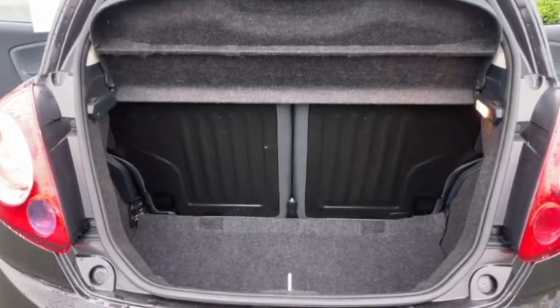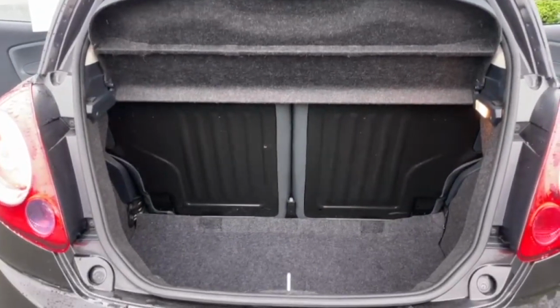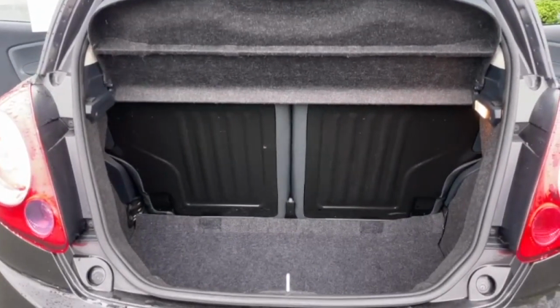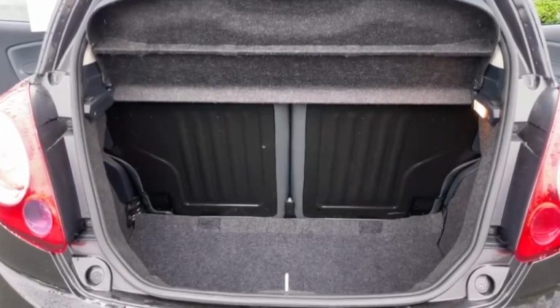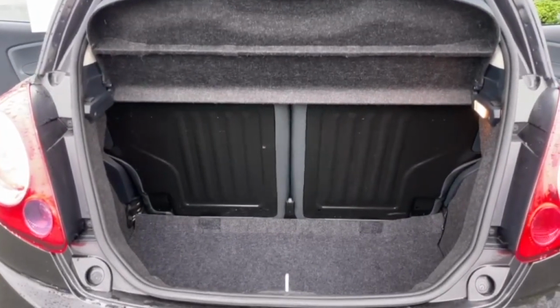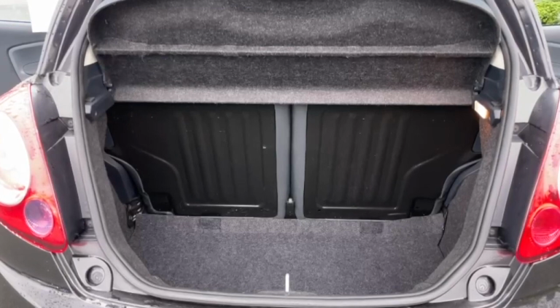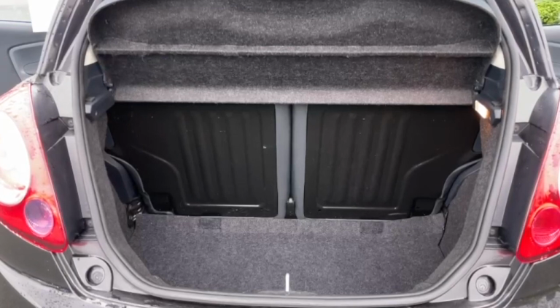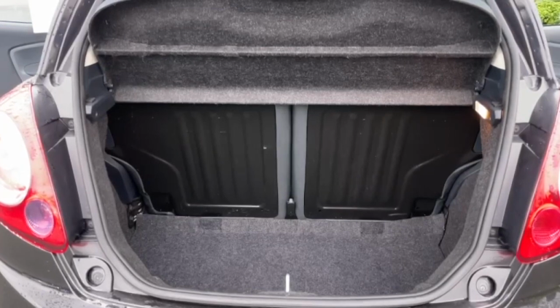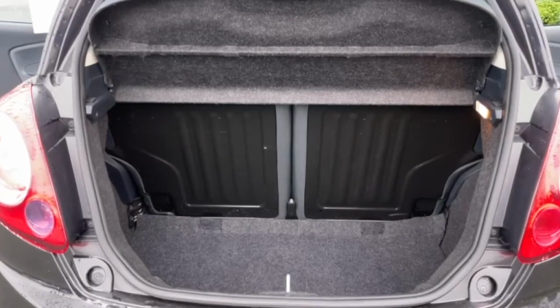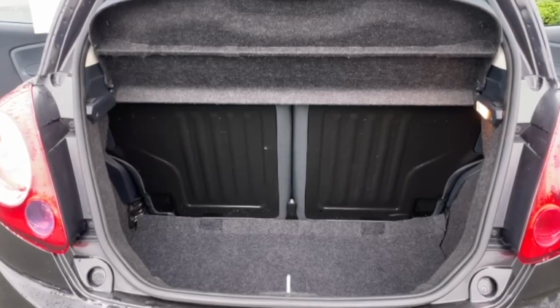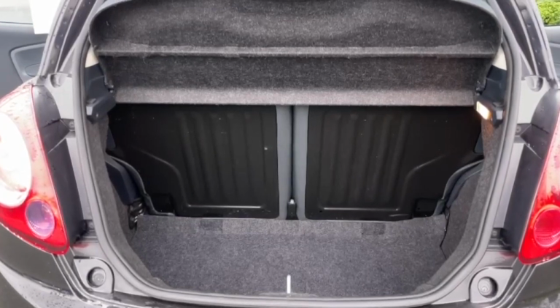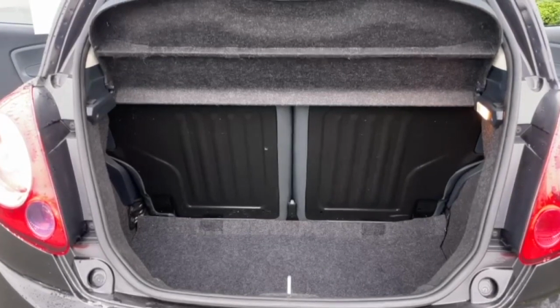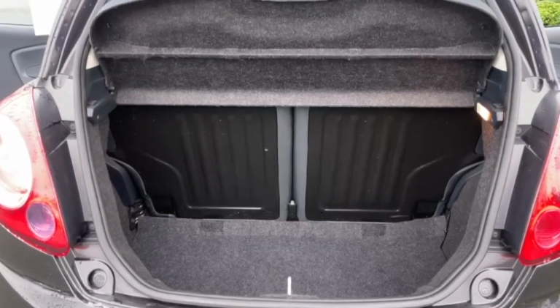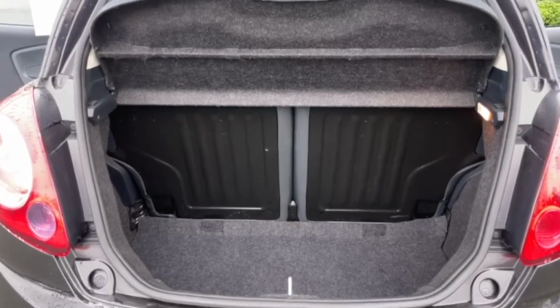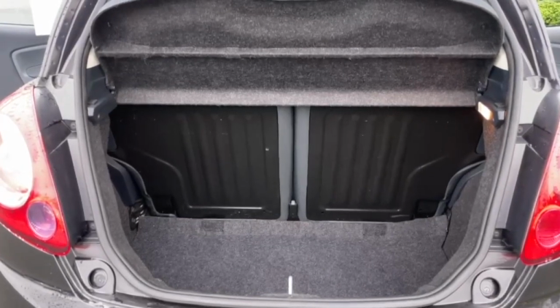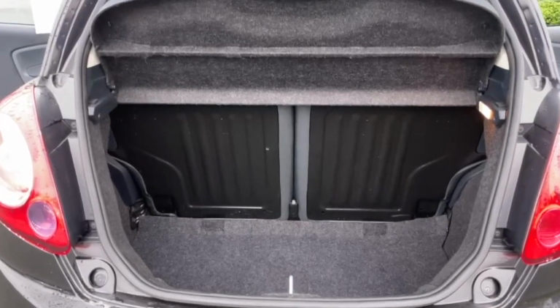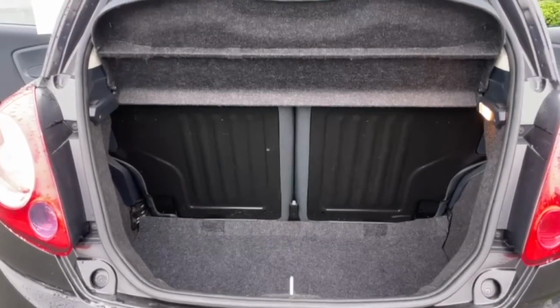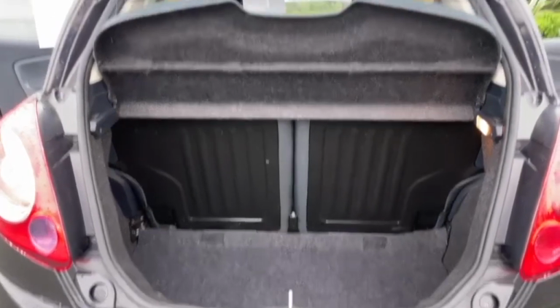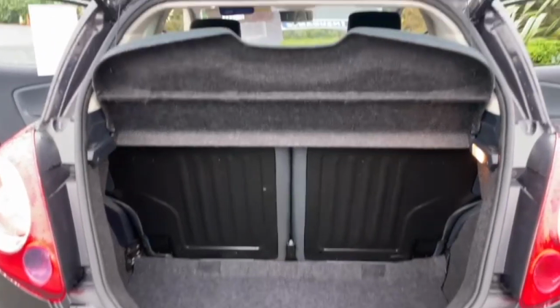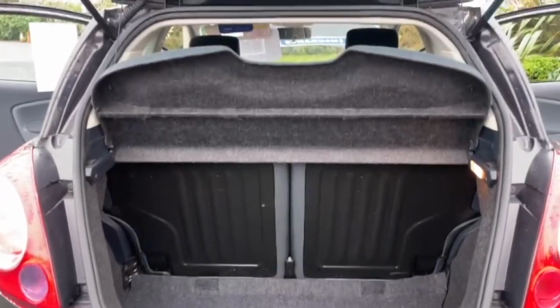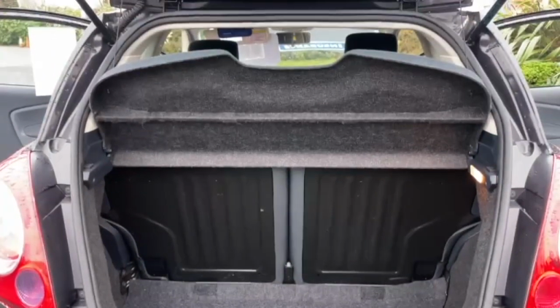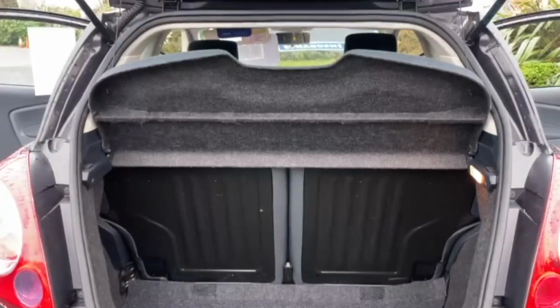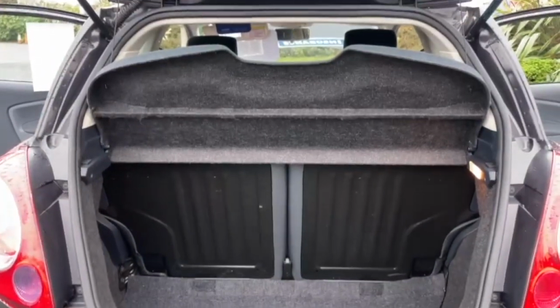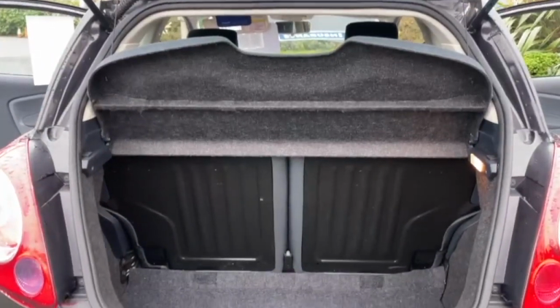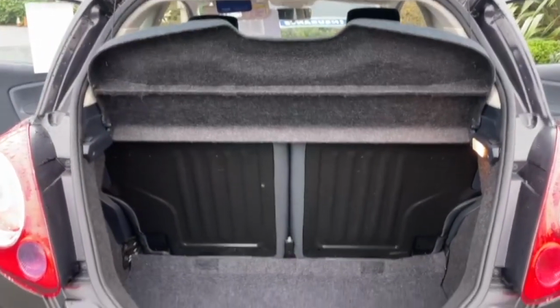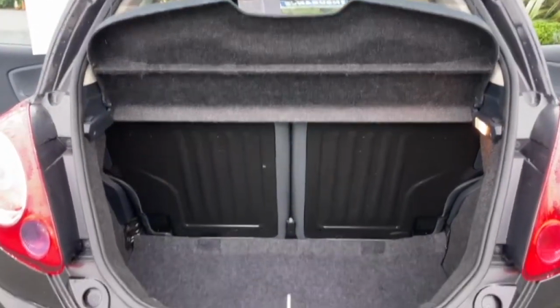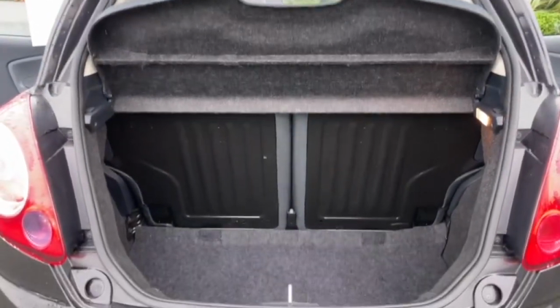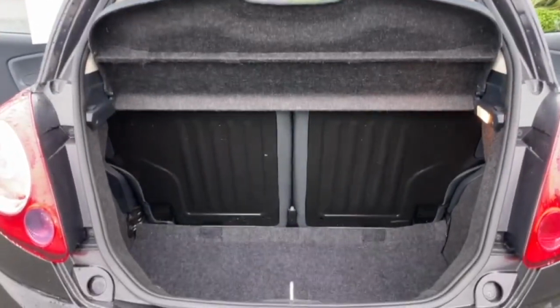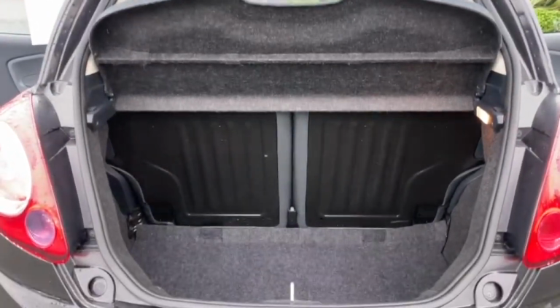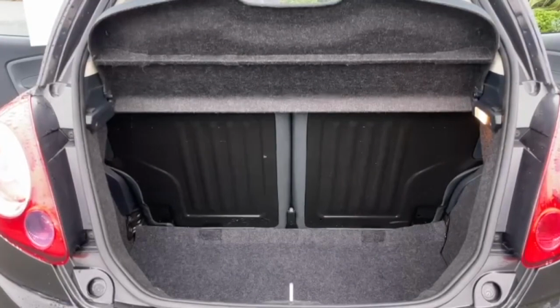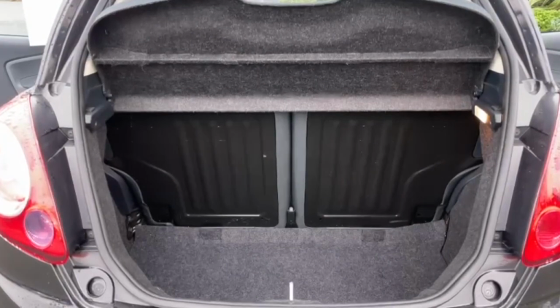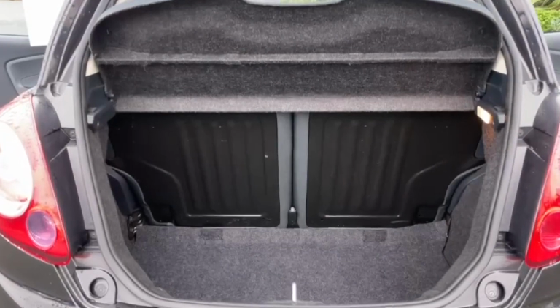Really good sized boot with these. You've got your 50-50 split folding rear seat, and as you can see your parcel shelf is present.